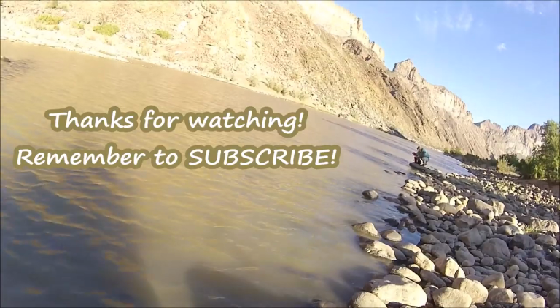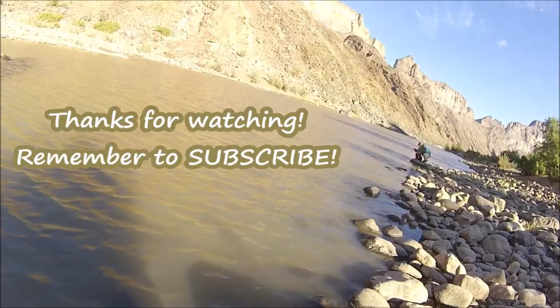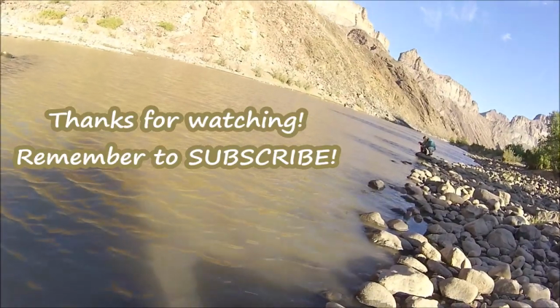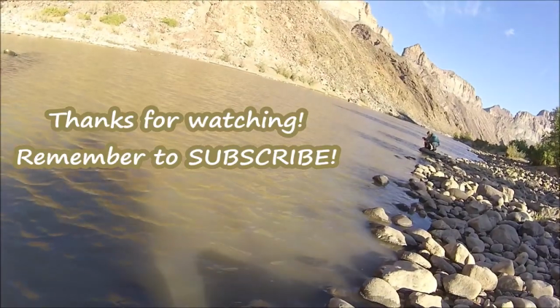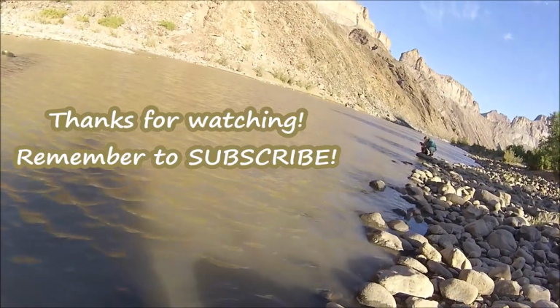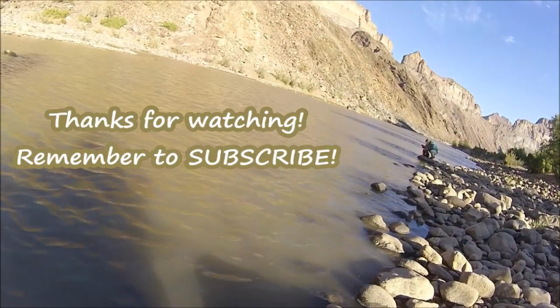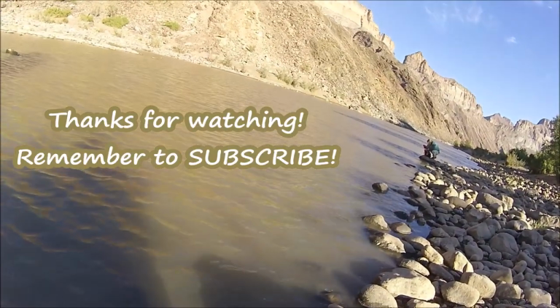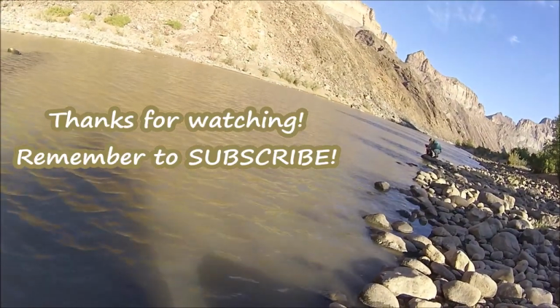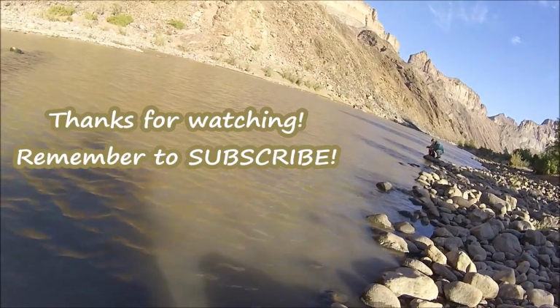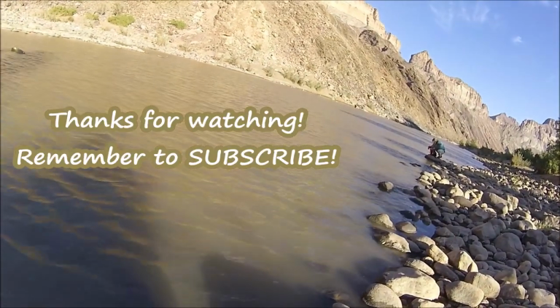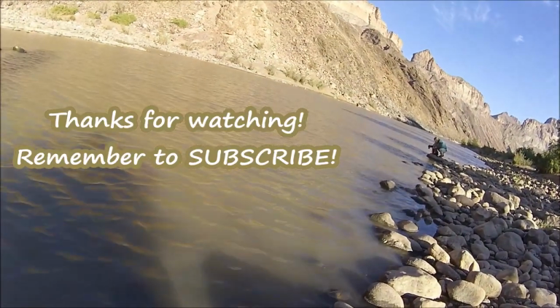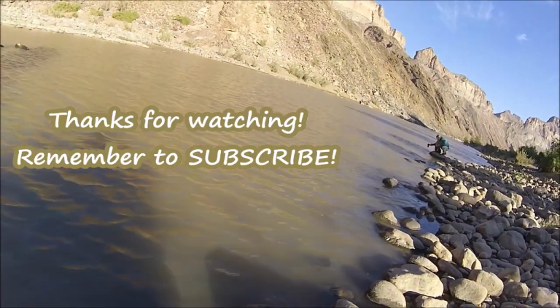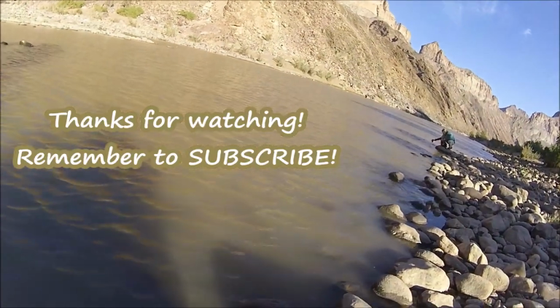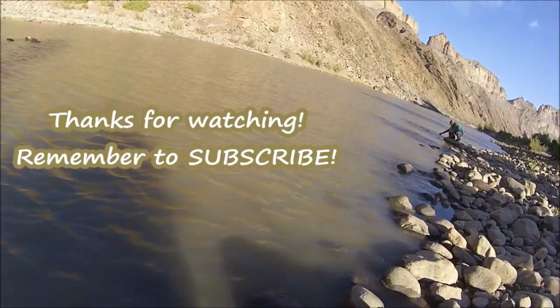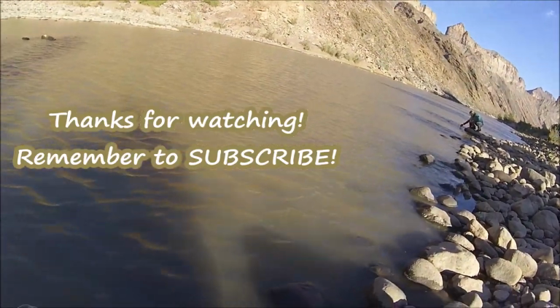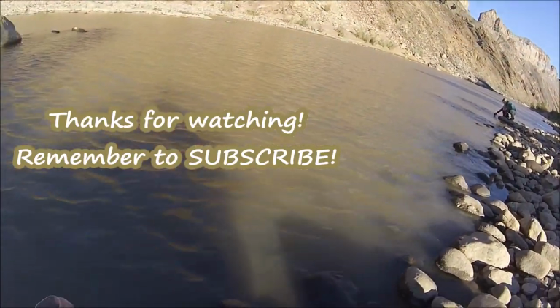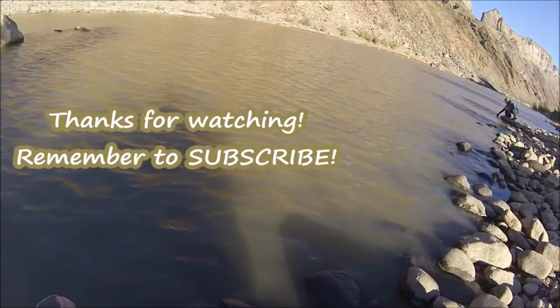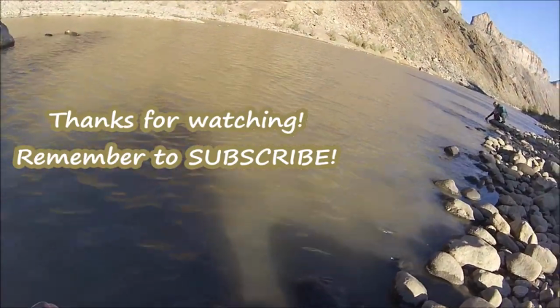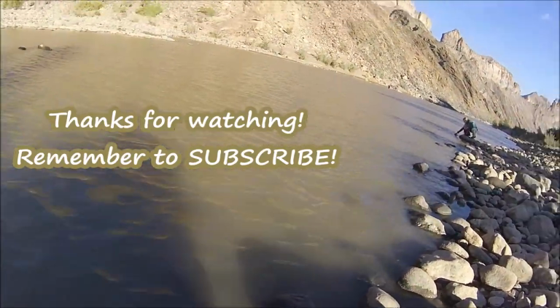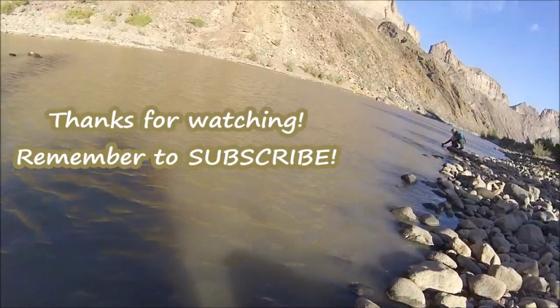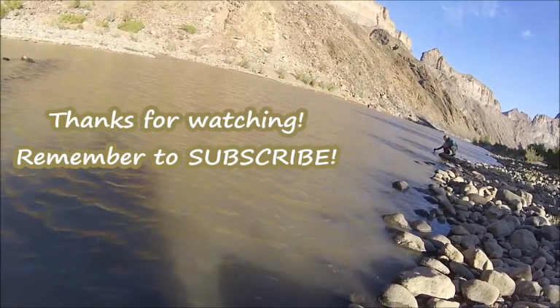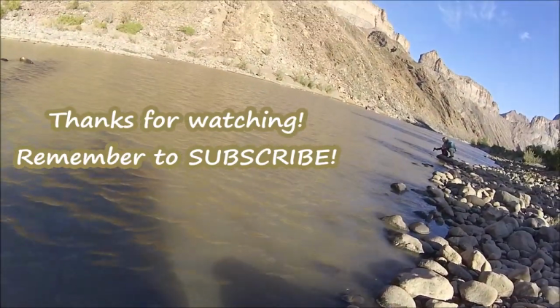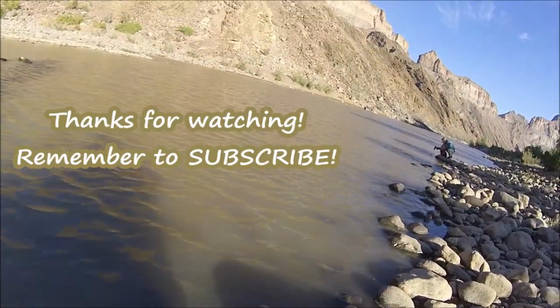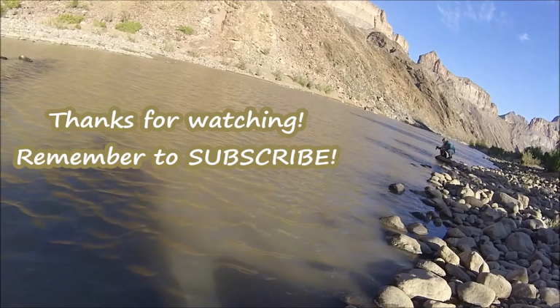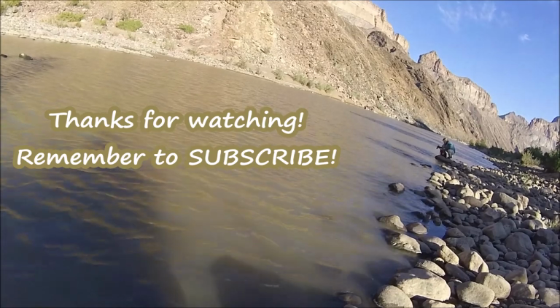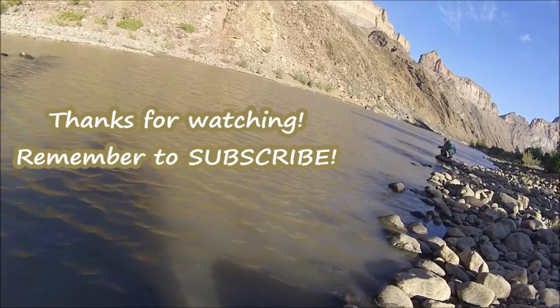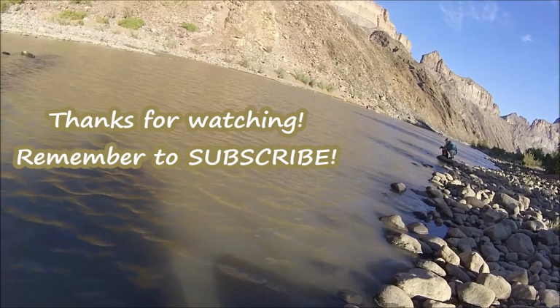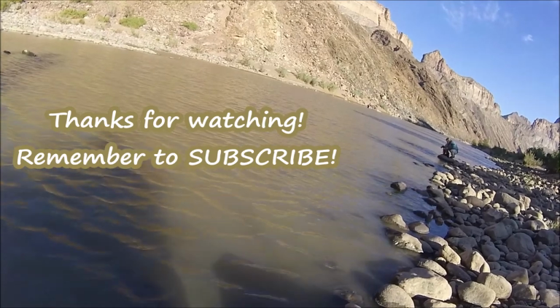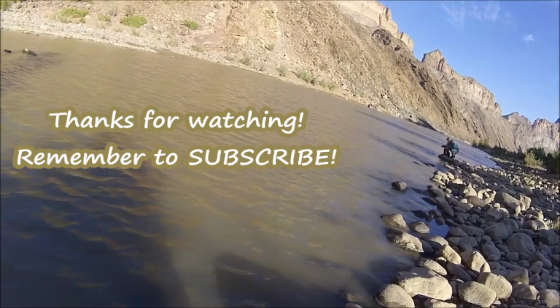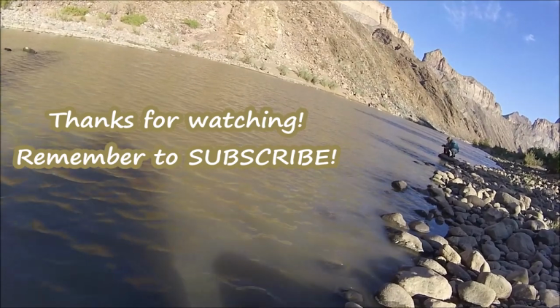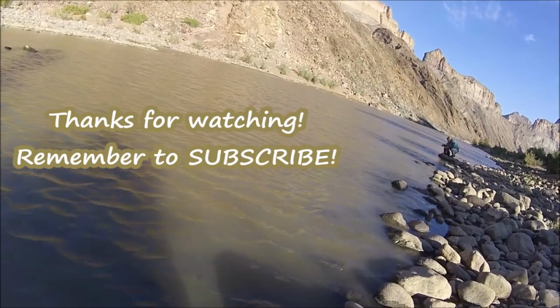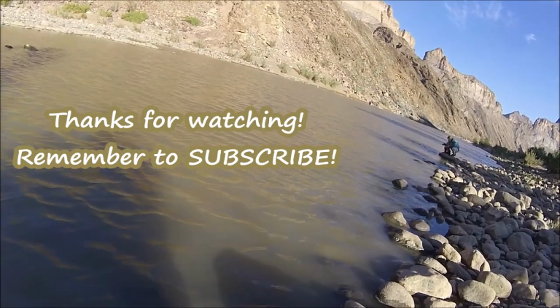Thanks for watching. Remember to subscribe to my channel if you'd like to see more videos like this one.